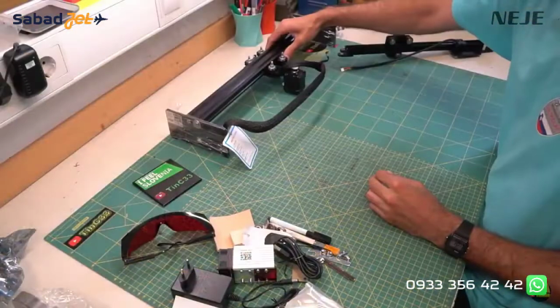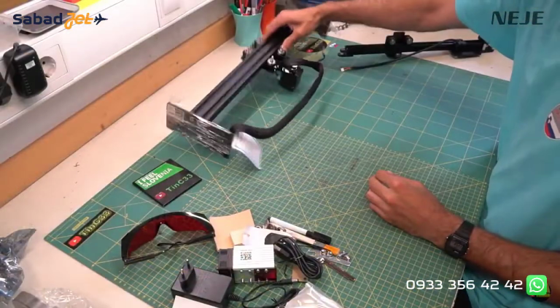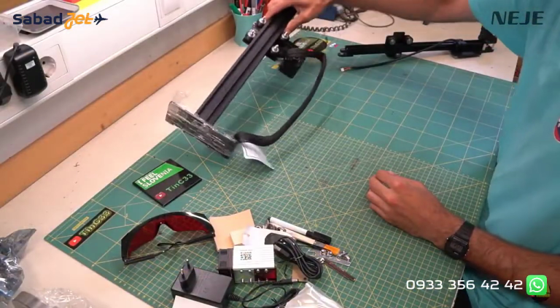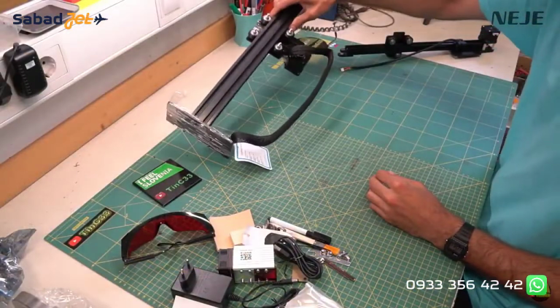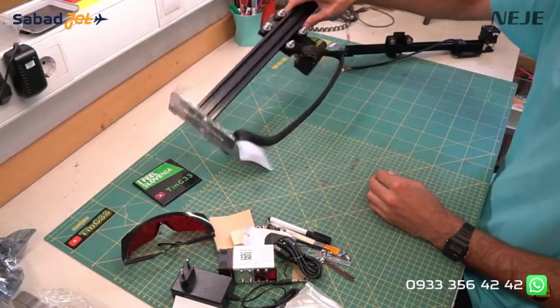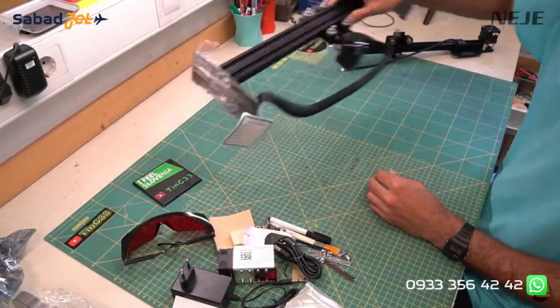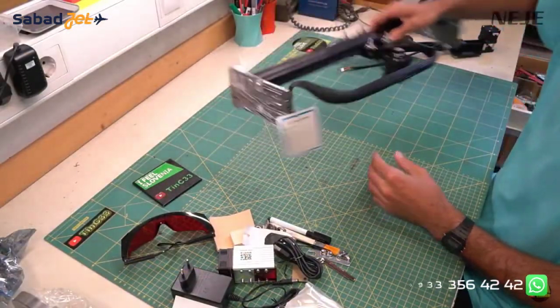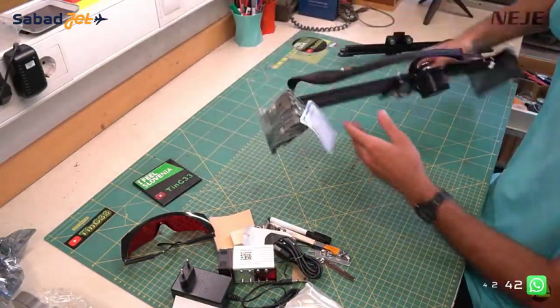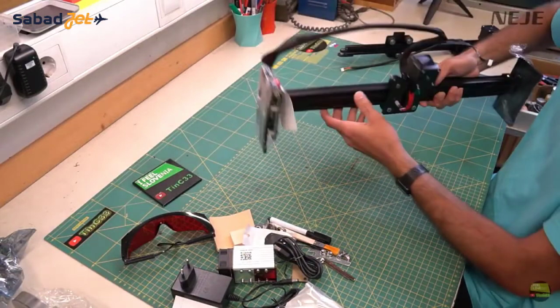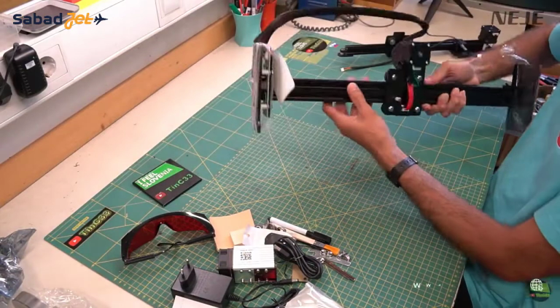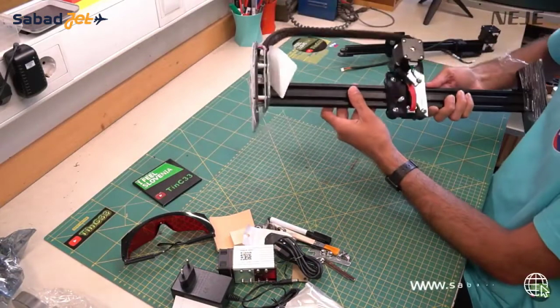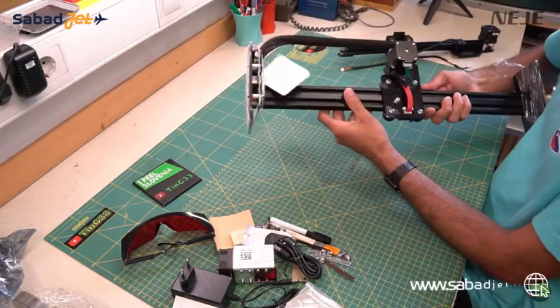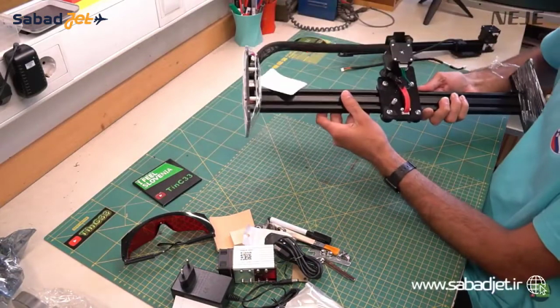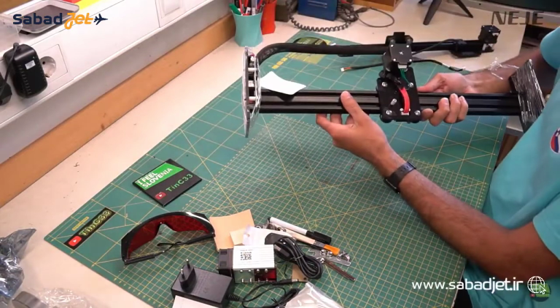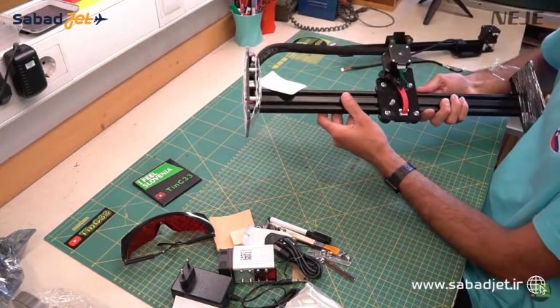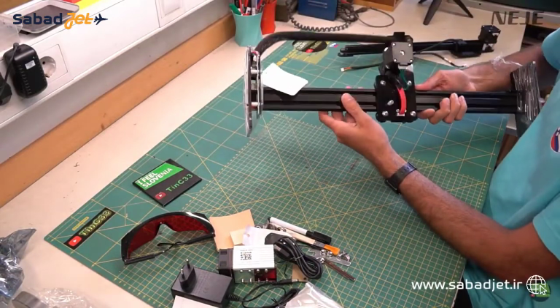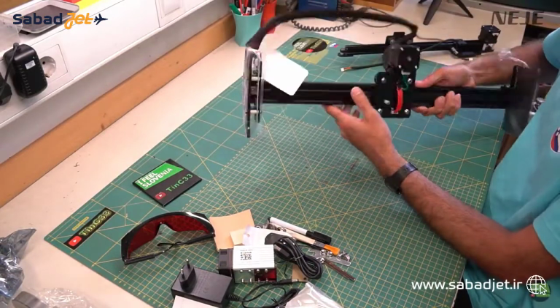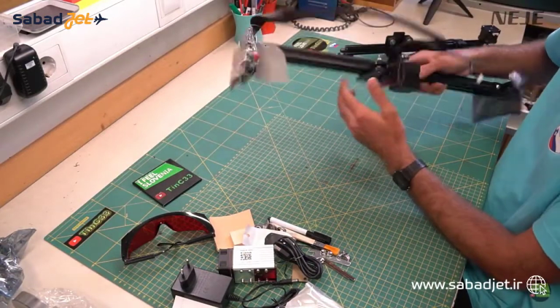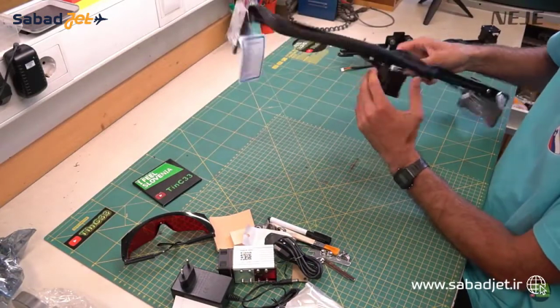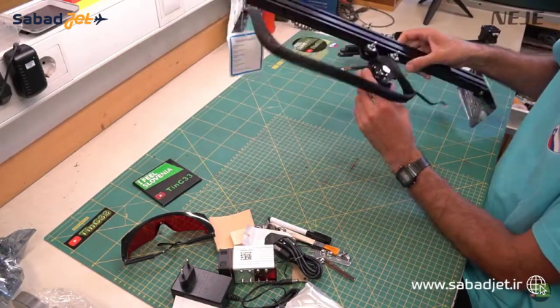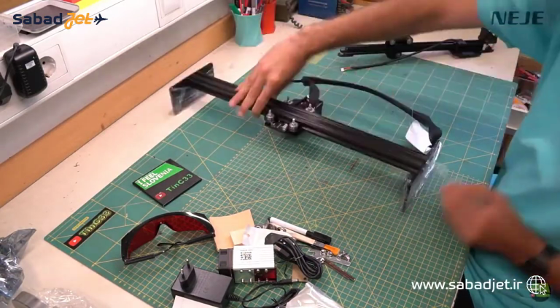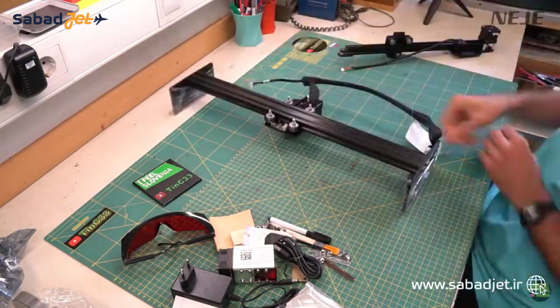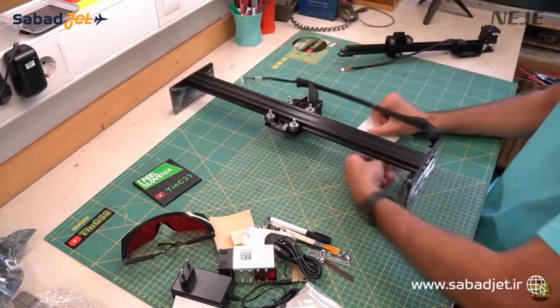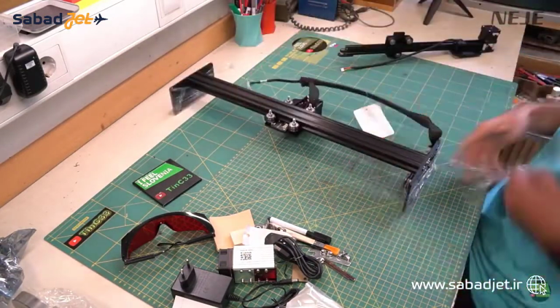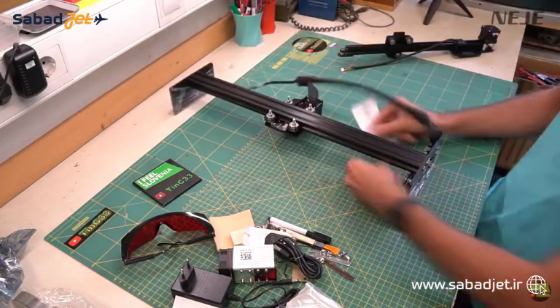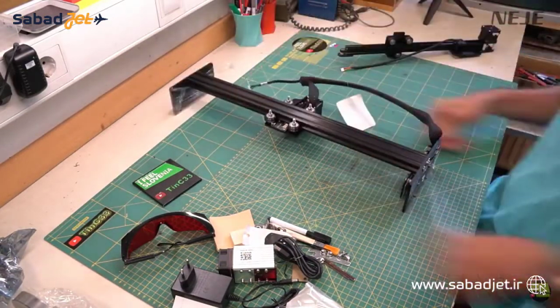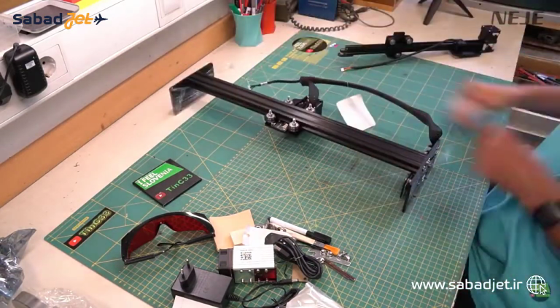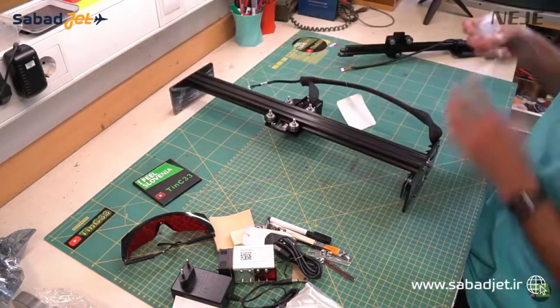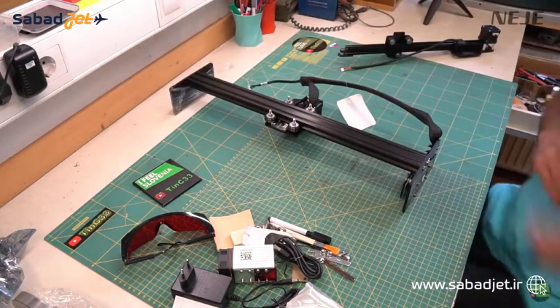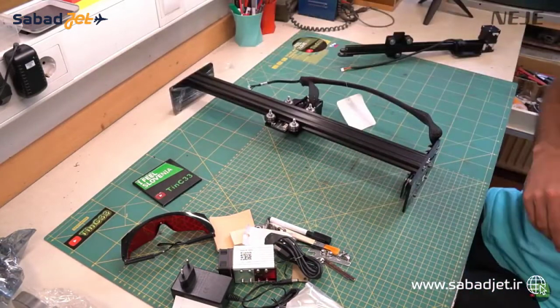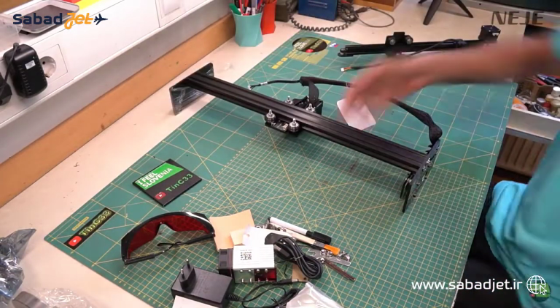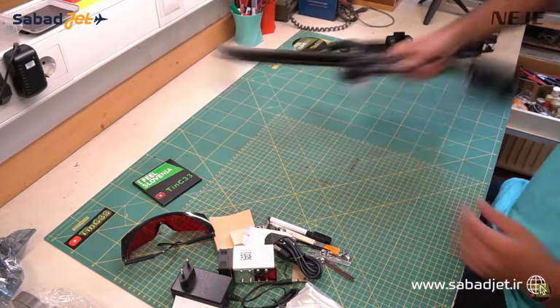And of course the complete pre-assembled X and Y axes, so assembling the machine will only take a minute or two.